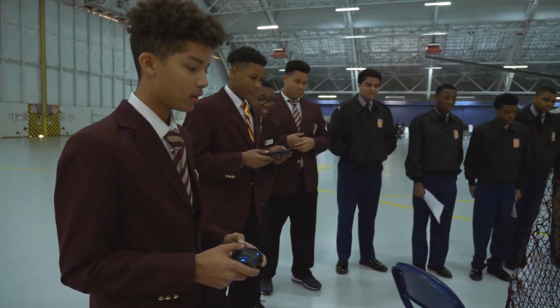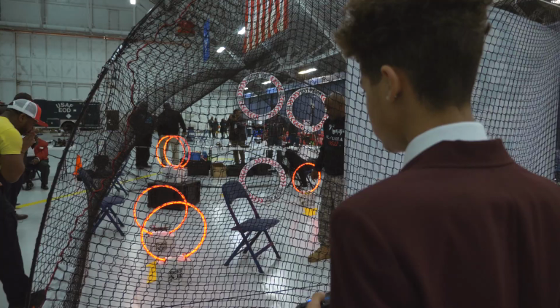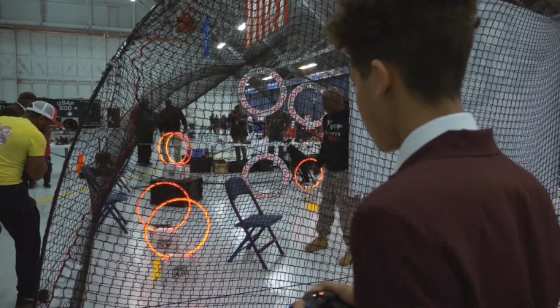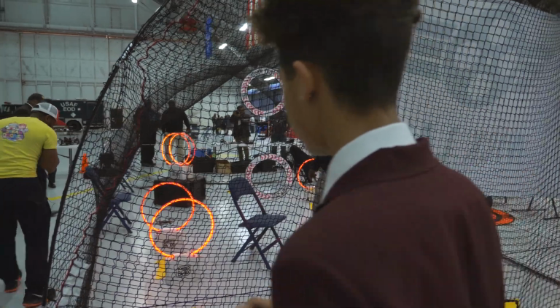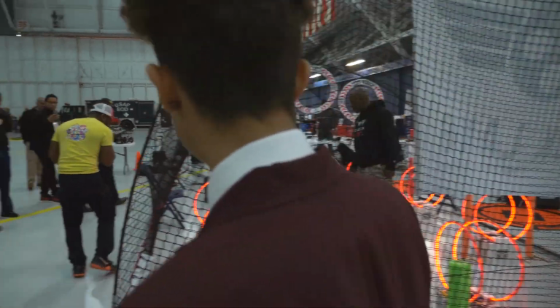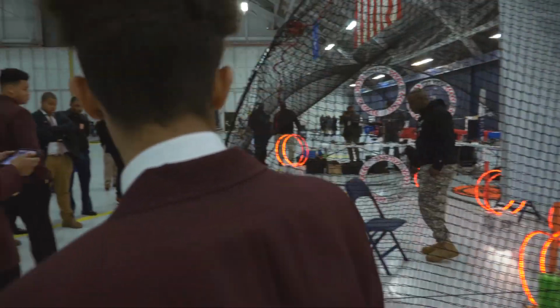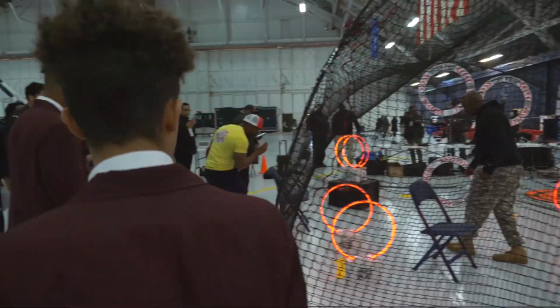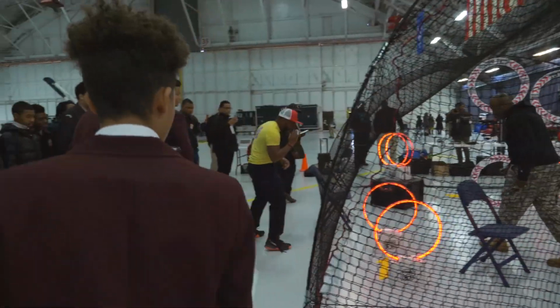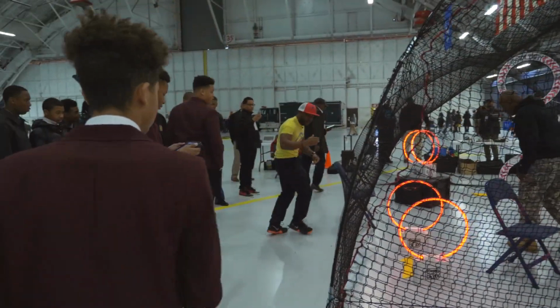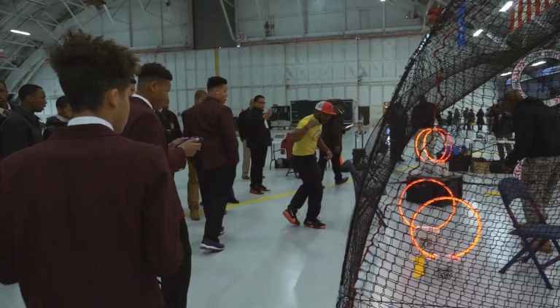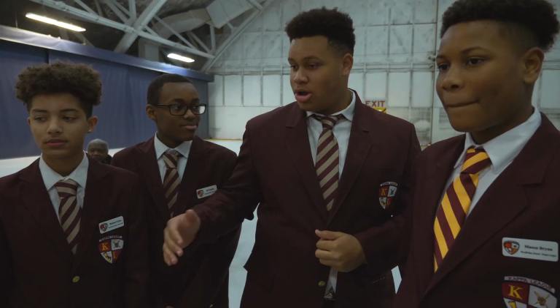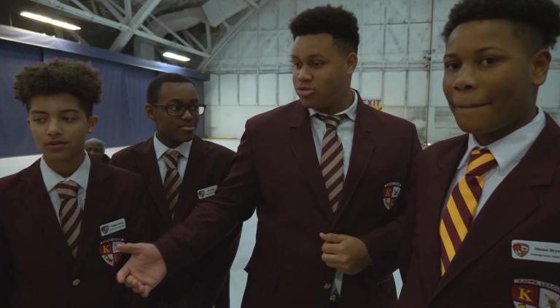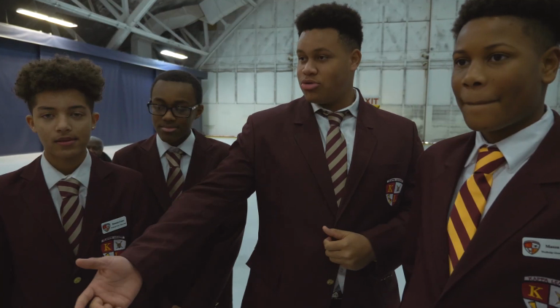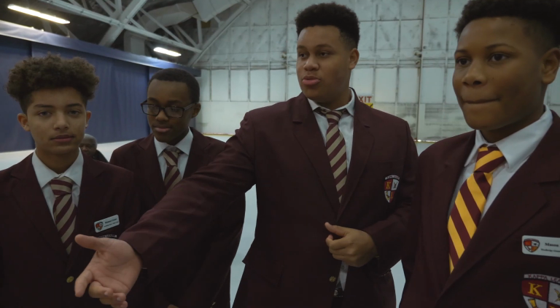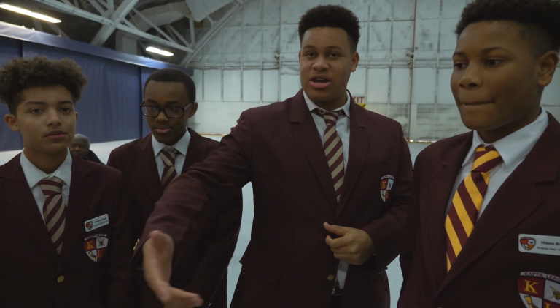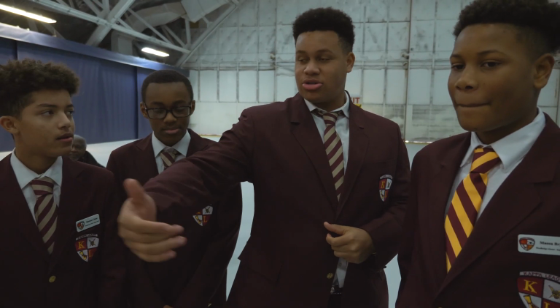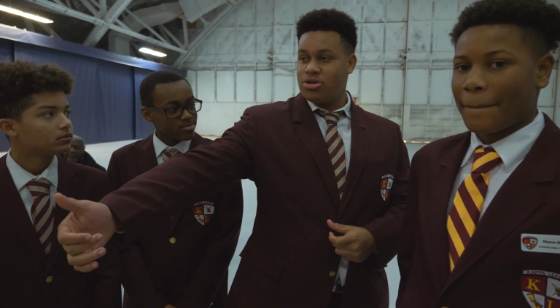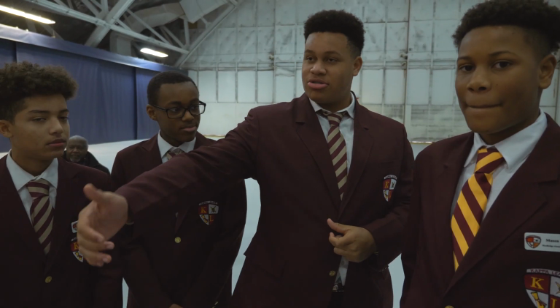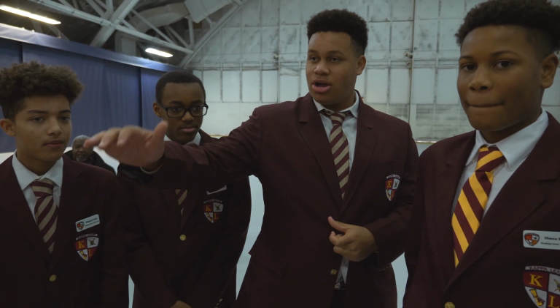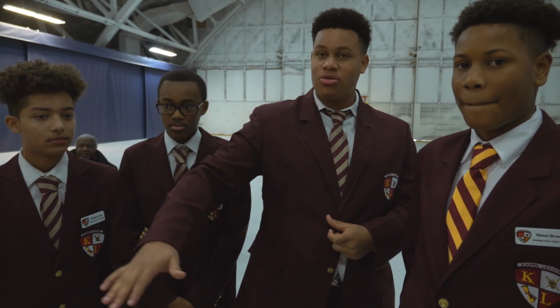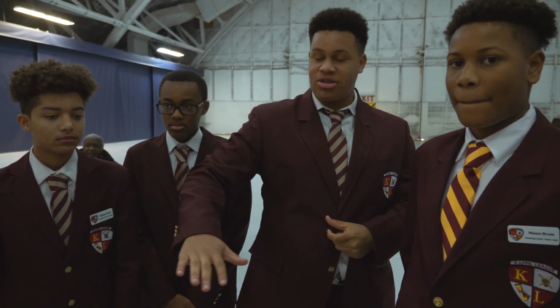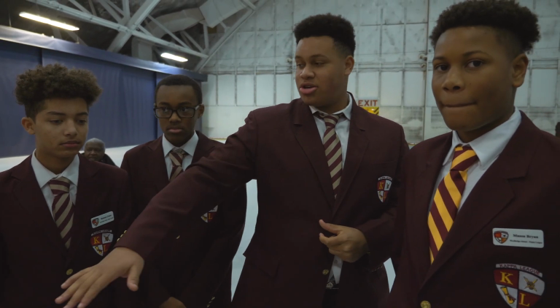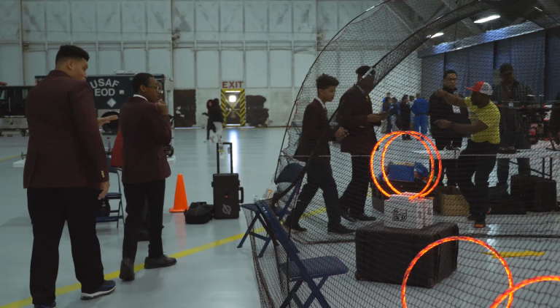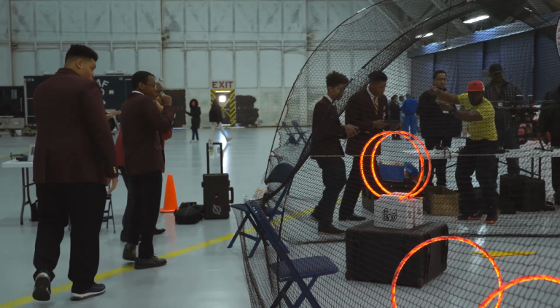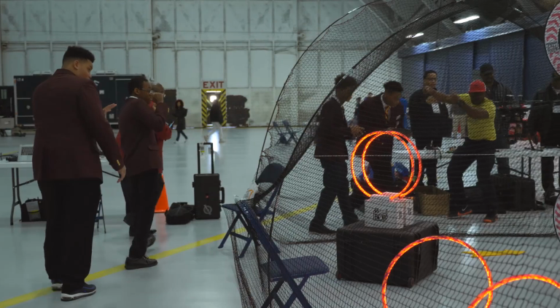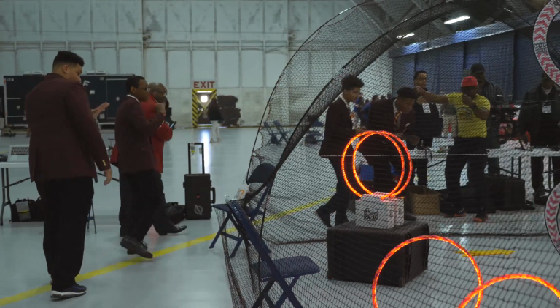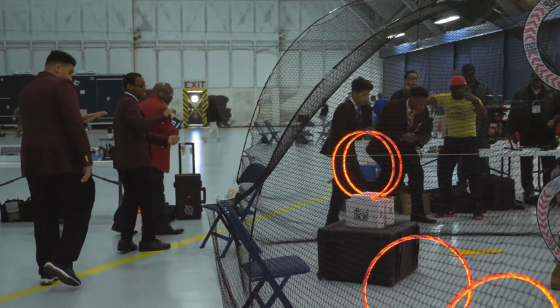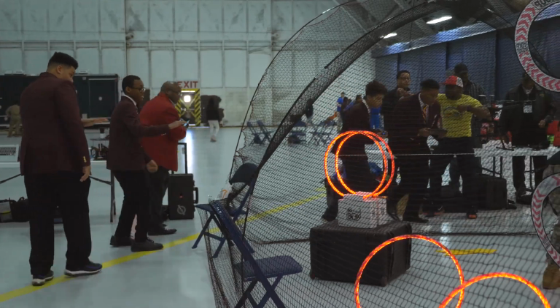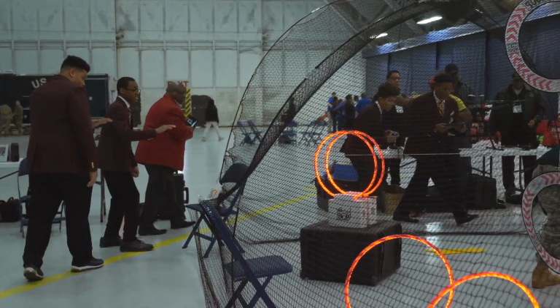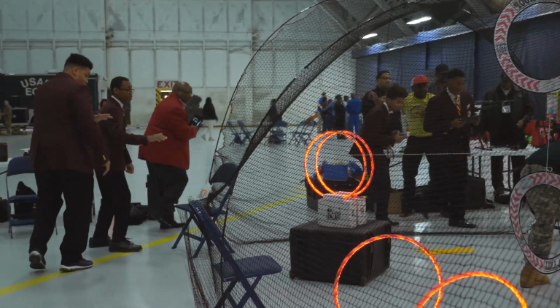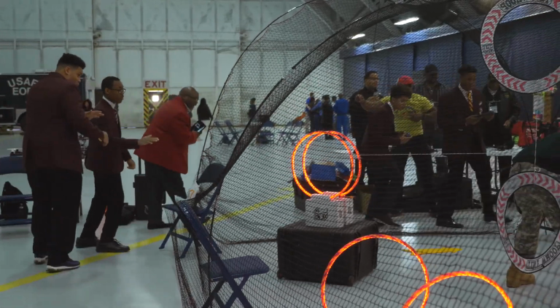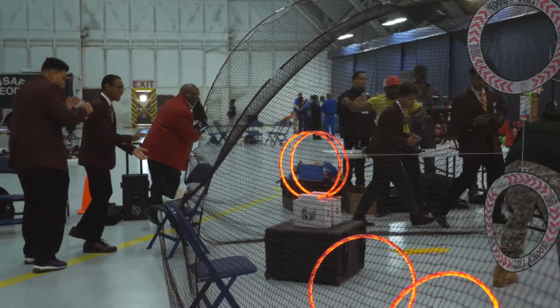Our strategy is composure — keep it calm, go through the hoops, take the turns, stay low, stay center. We're winning it. Go!